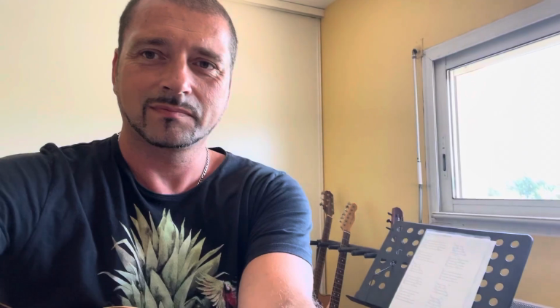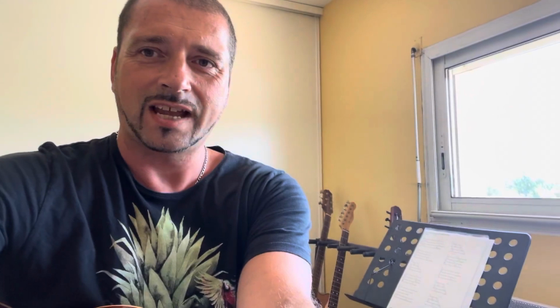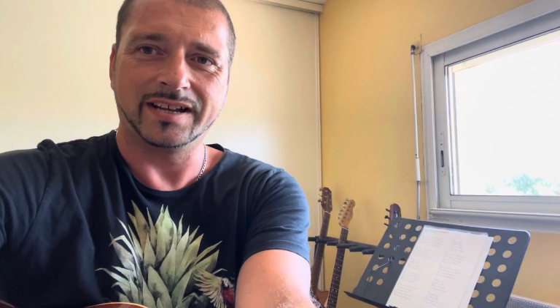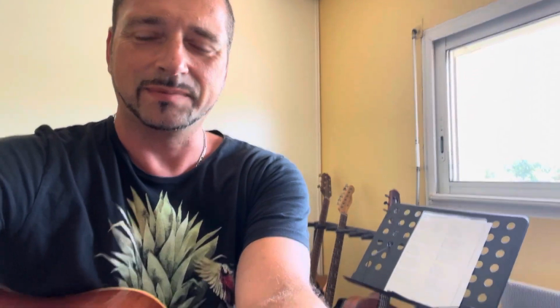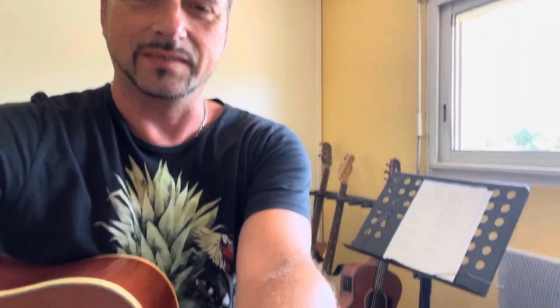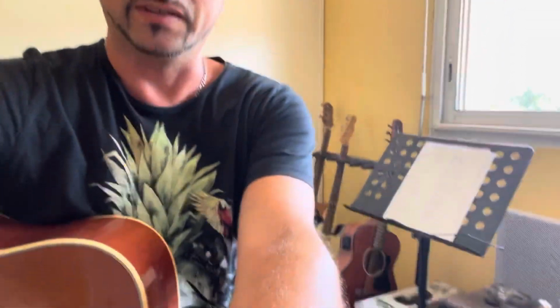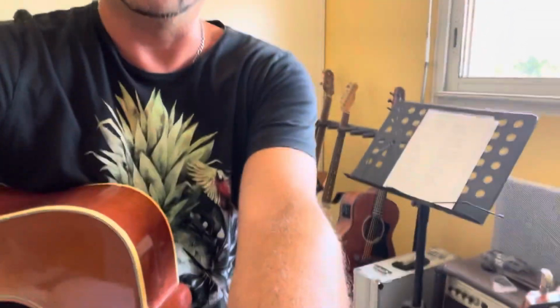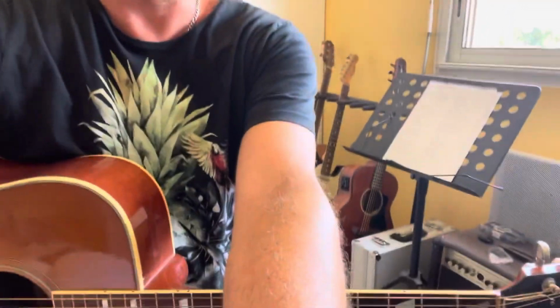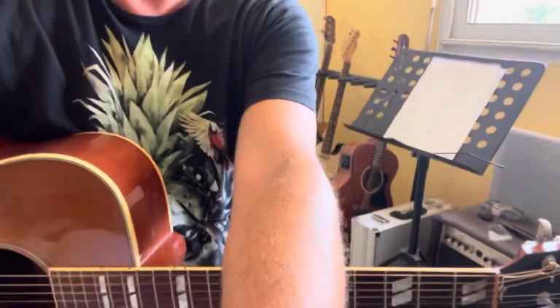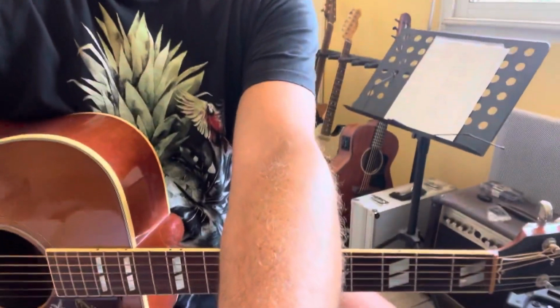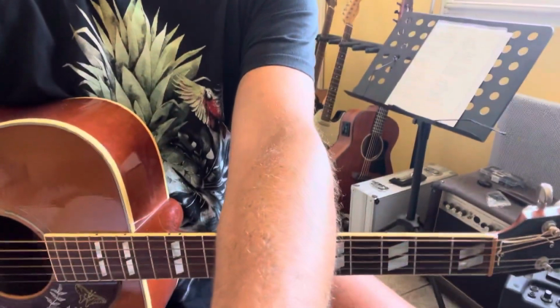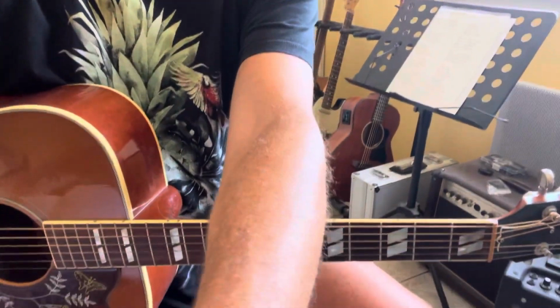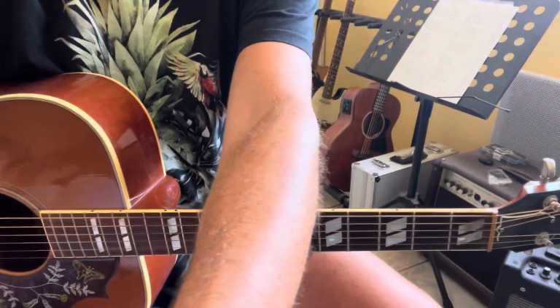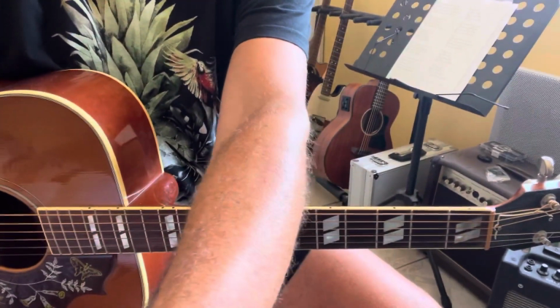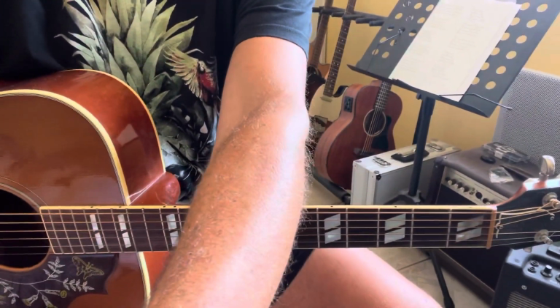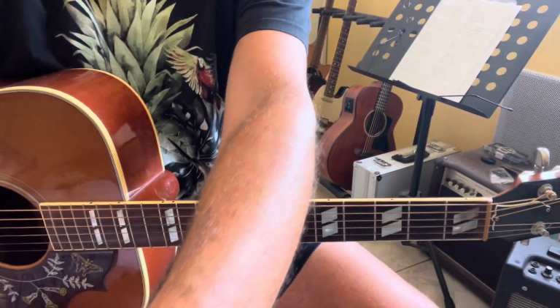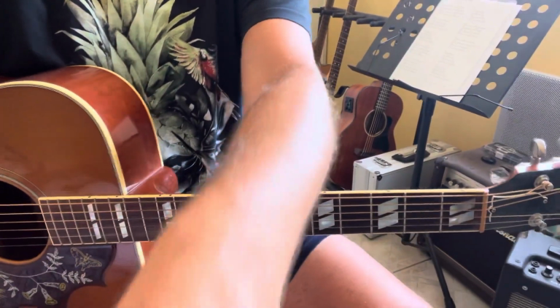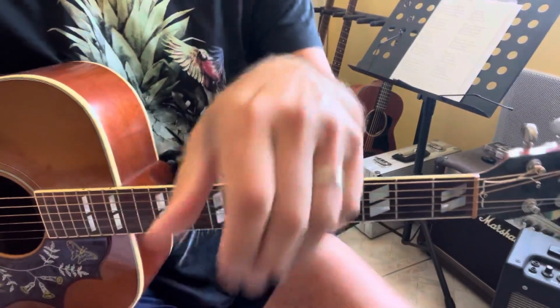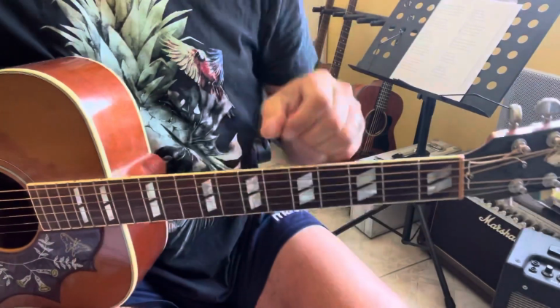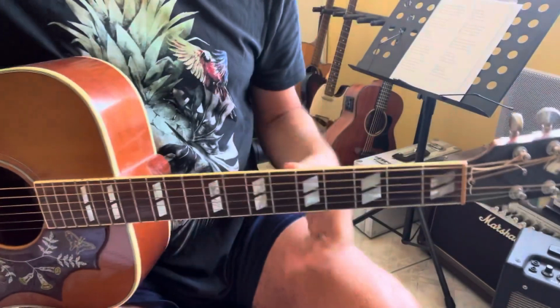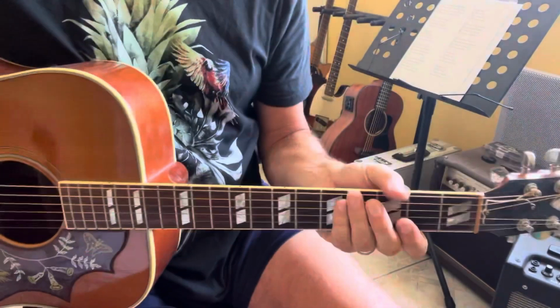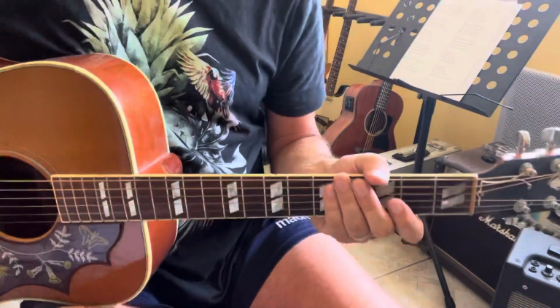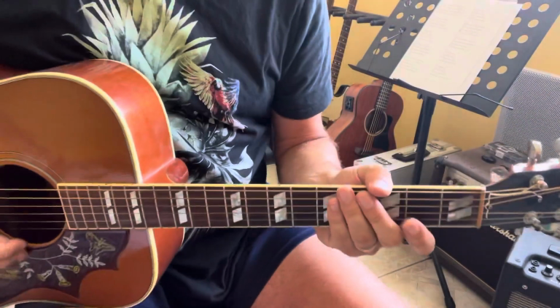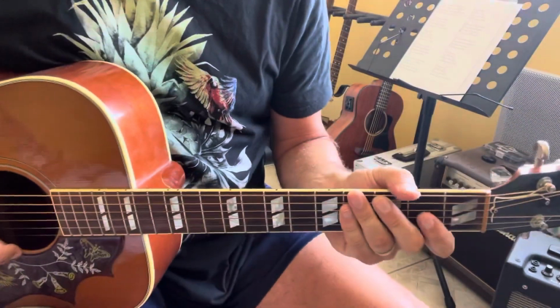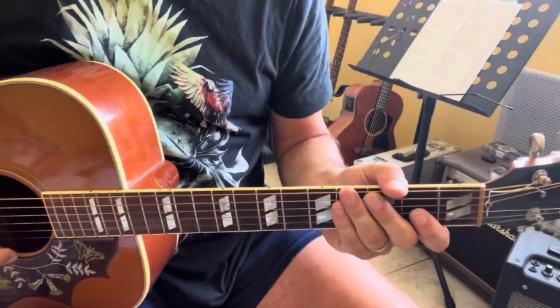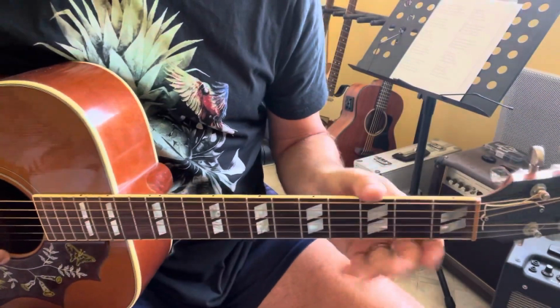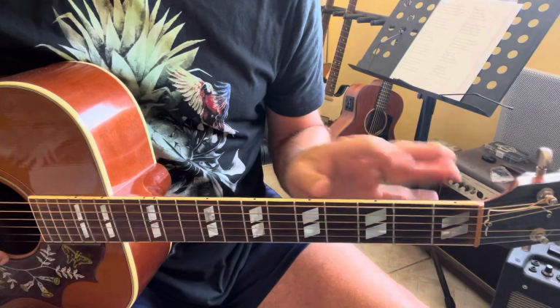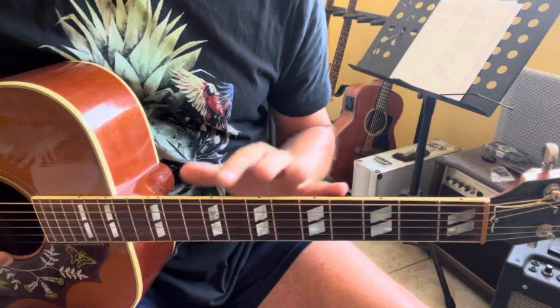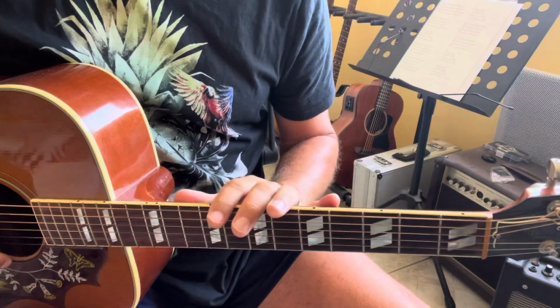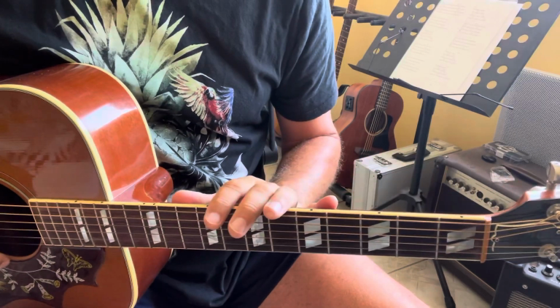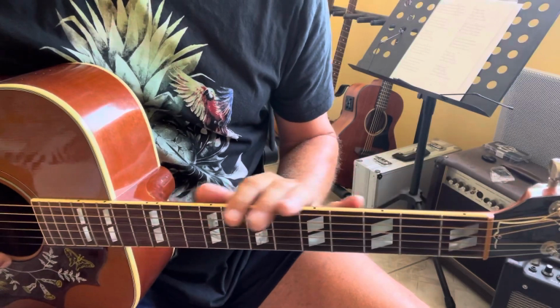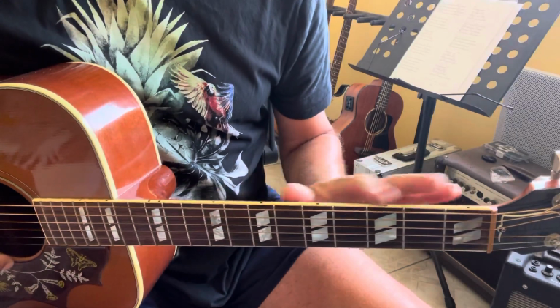Hi, I'm Sylvian and this is a tutorial for Radiohead All I Need. For this song, the tuning is standard.